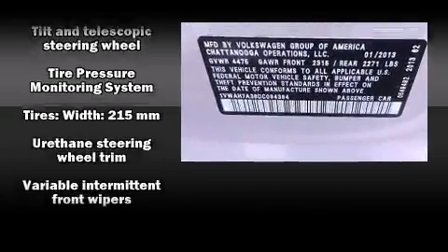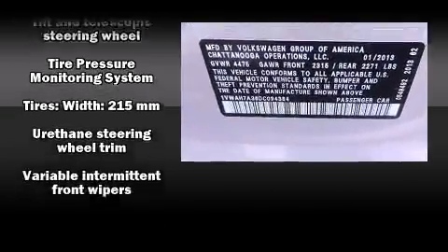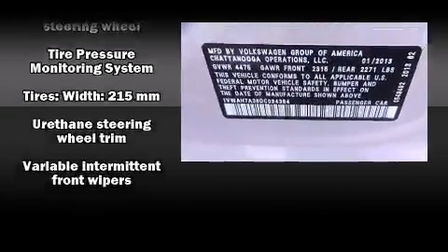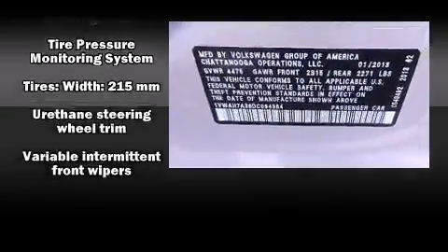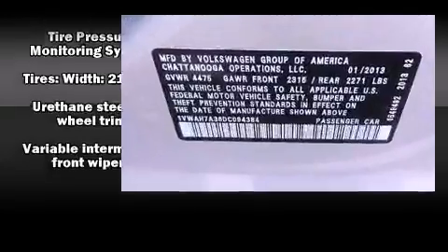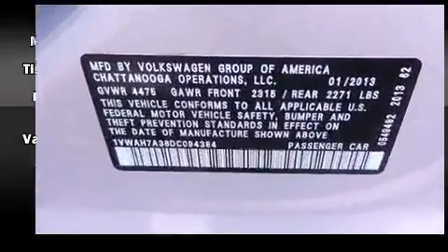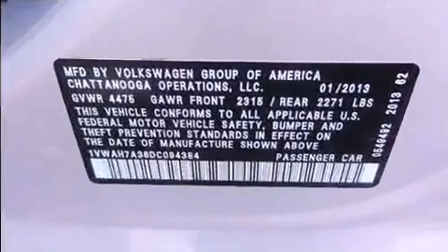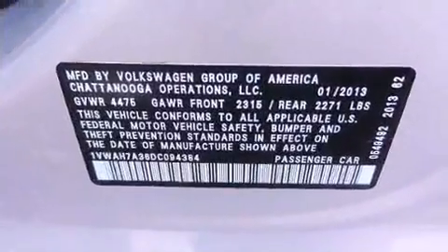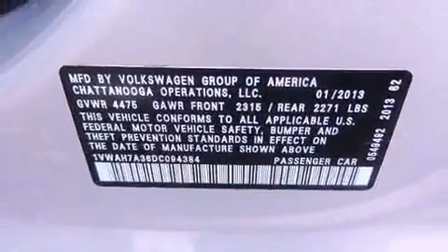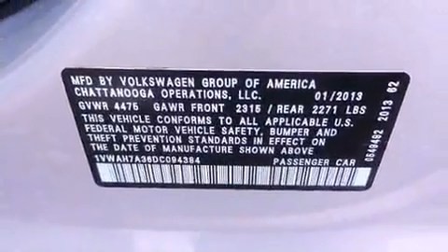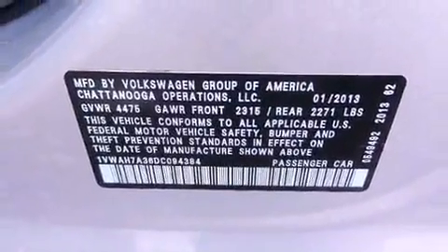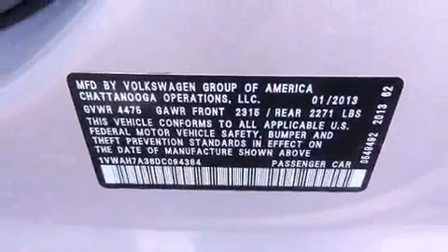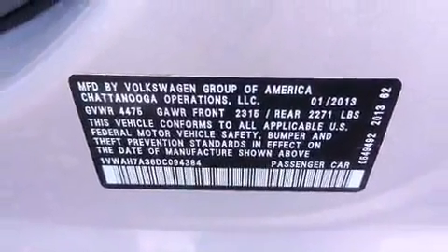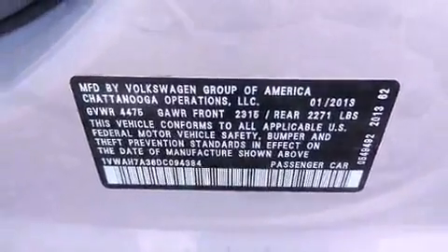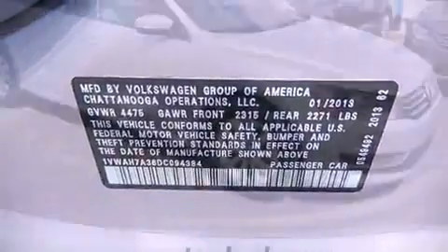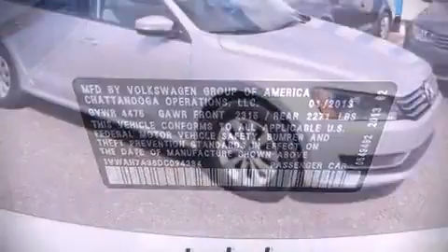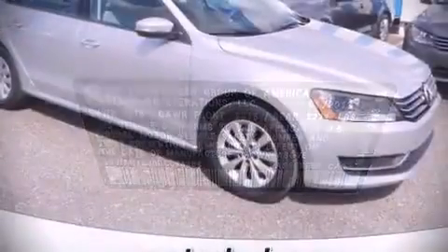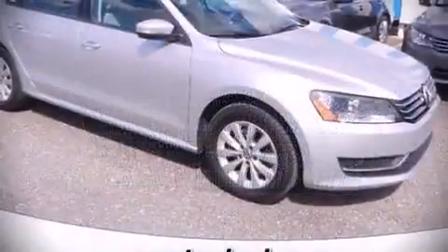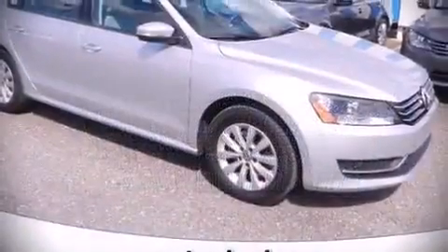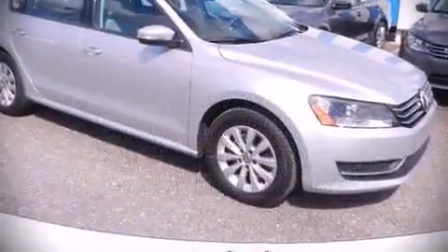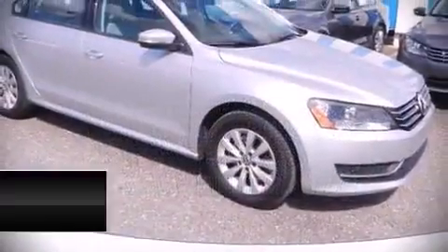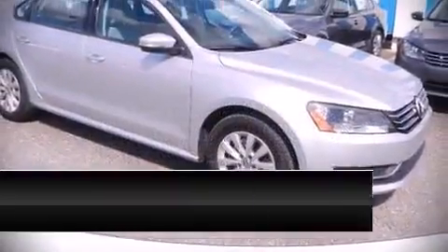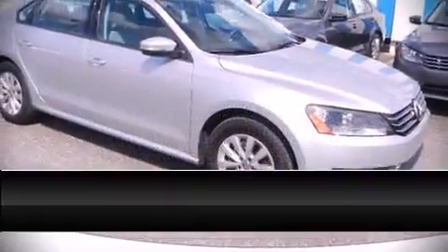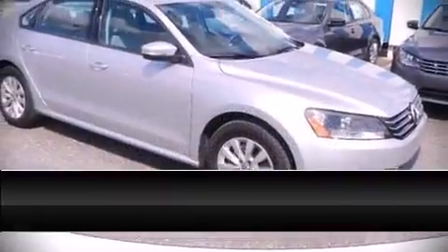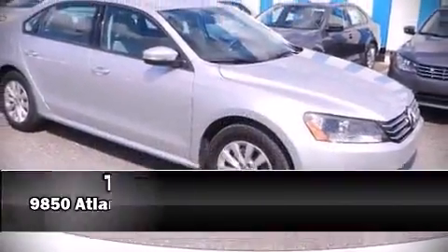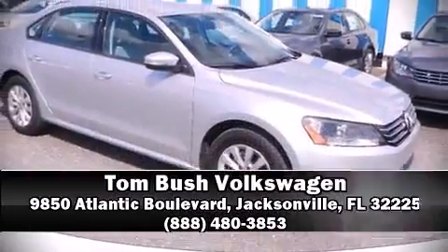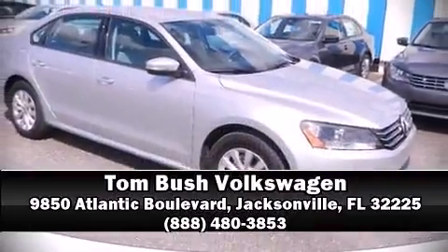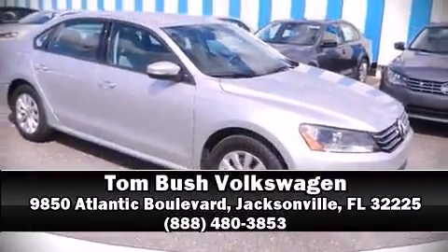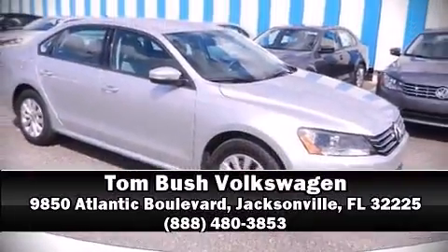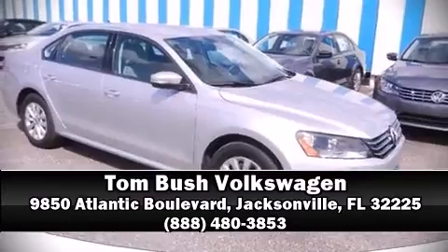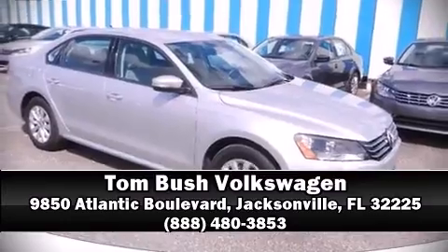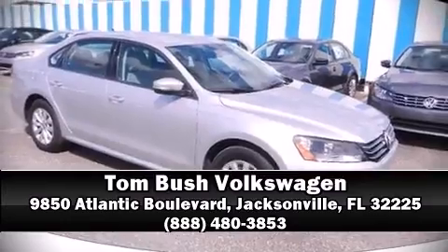The certification includes a comprehensive 112-point inspection. Stop by our dealership or give us a call for more information.